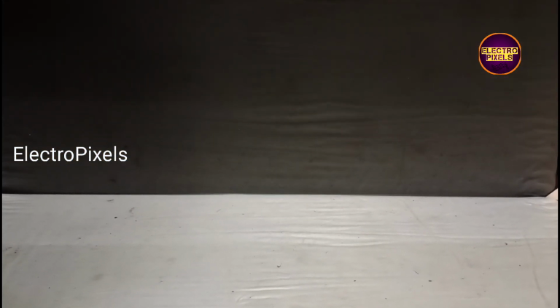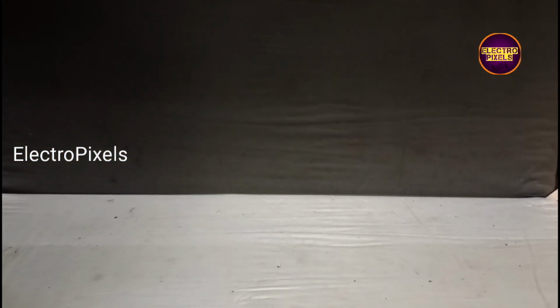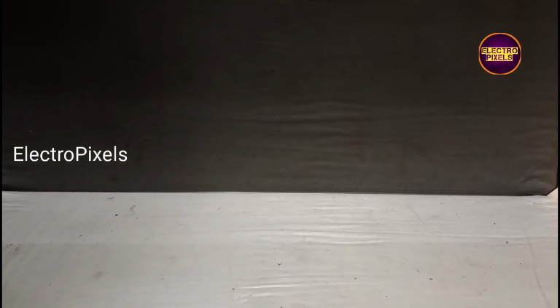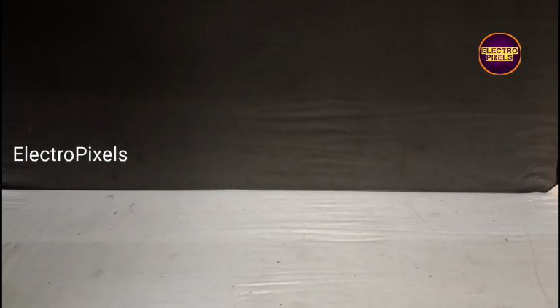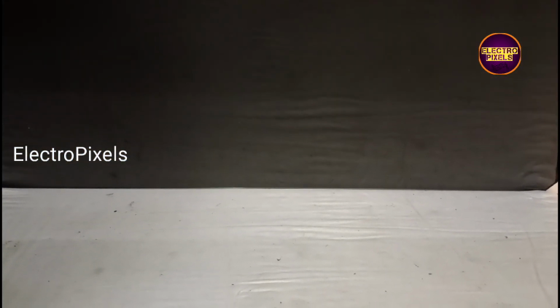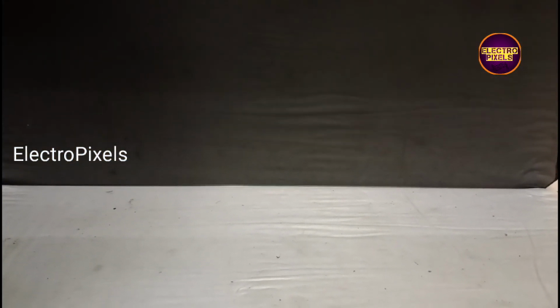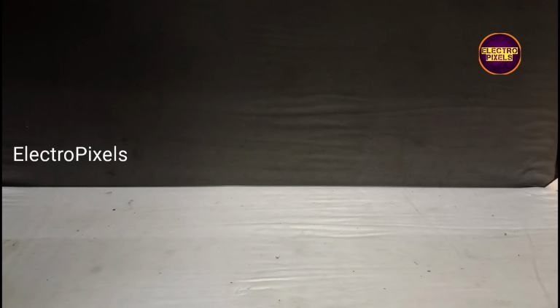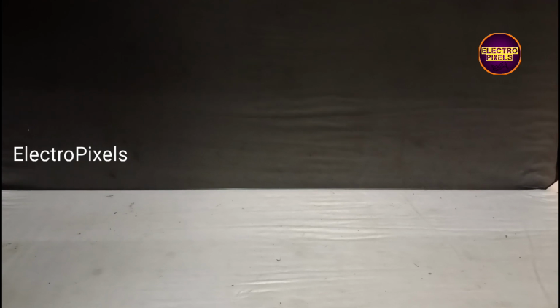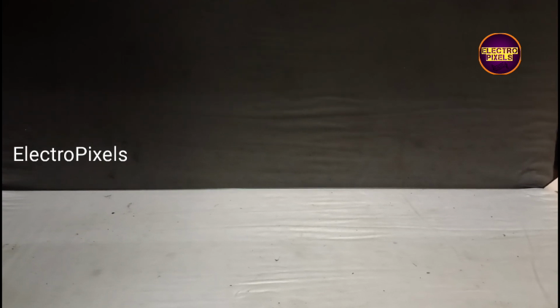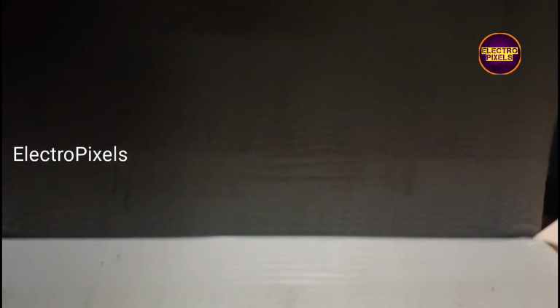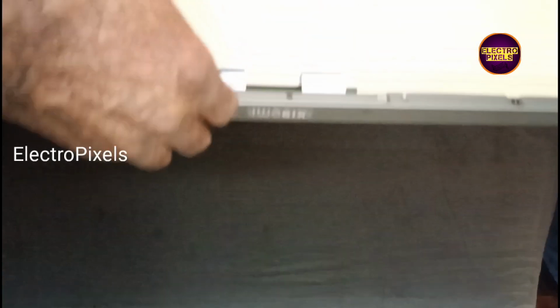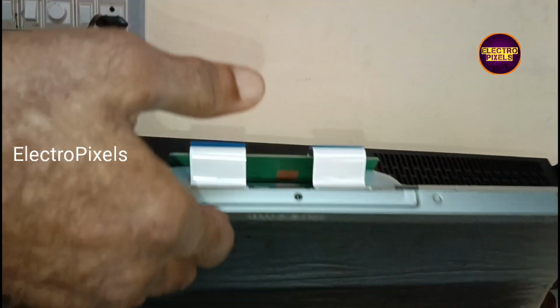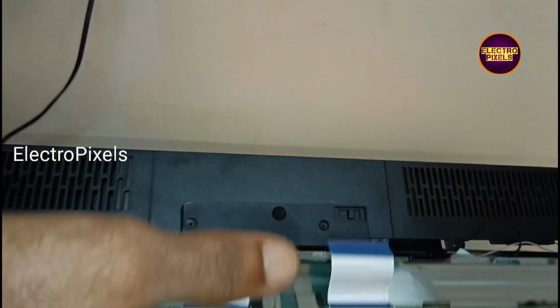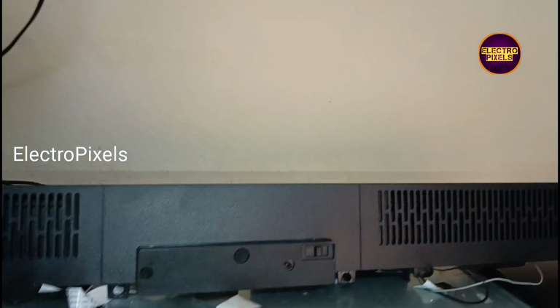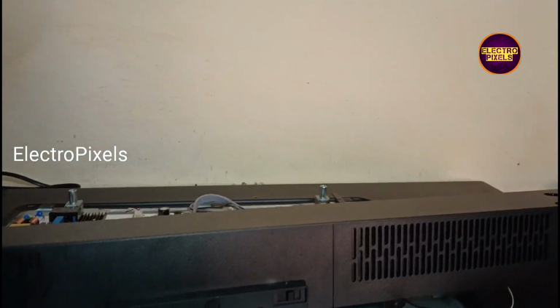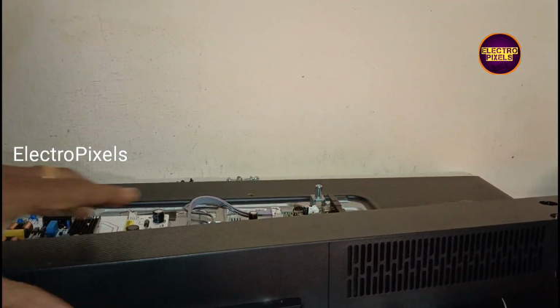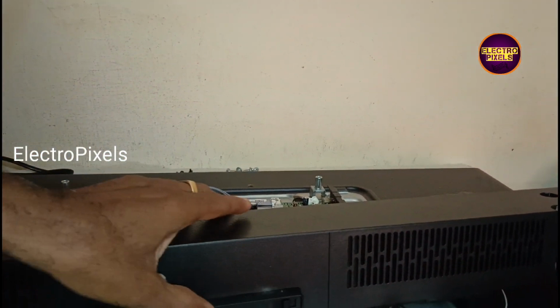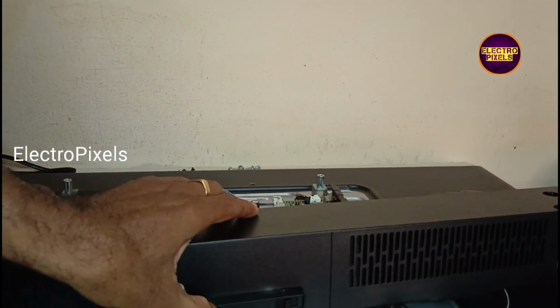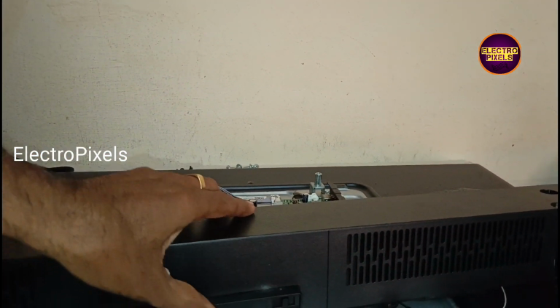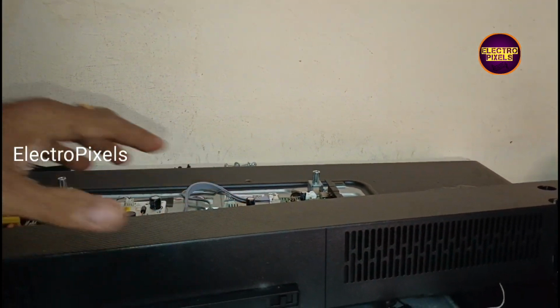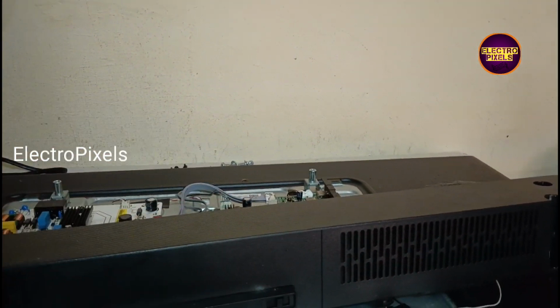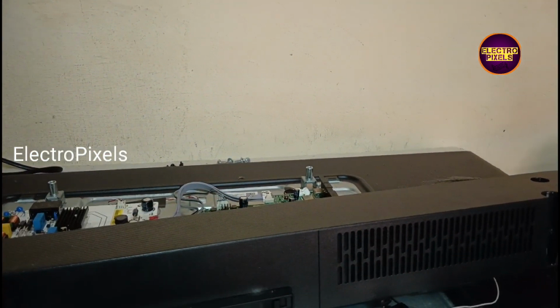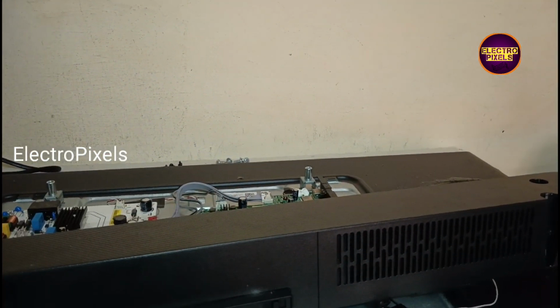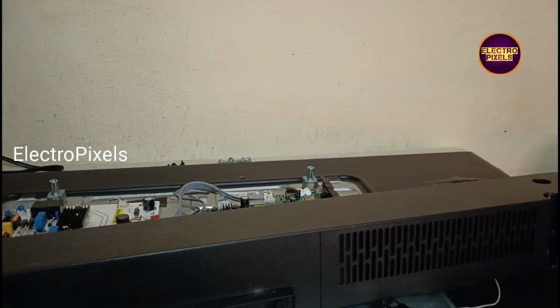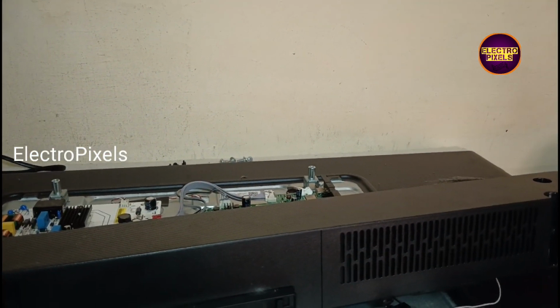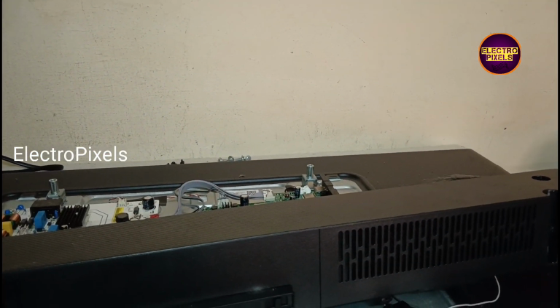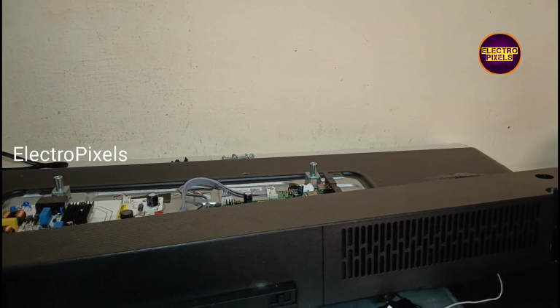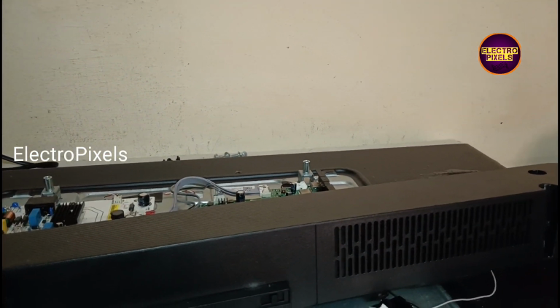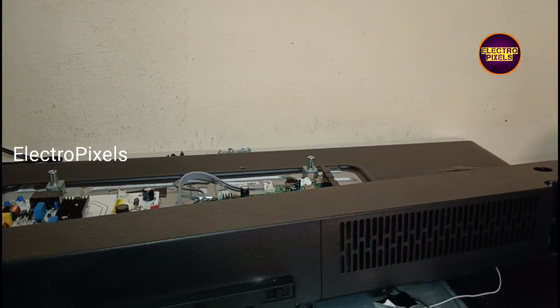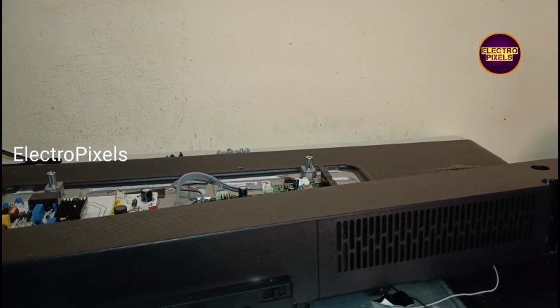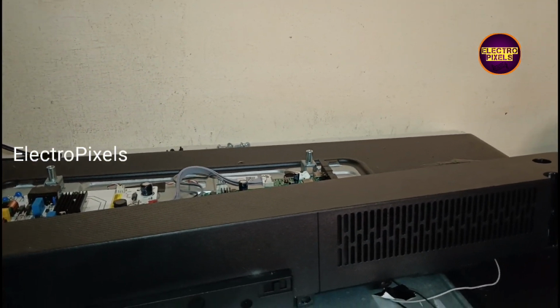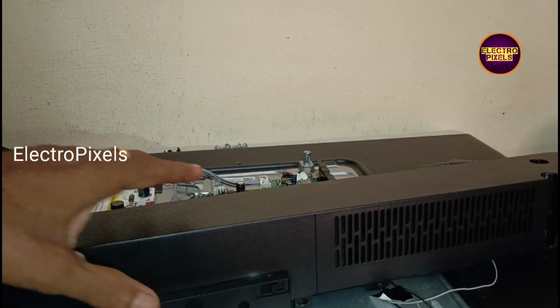Here we have already opened the TV back cover. Here you can see this TV comes with a TCON board along with a CSOT panel.